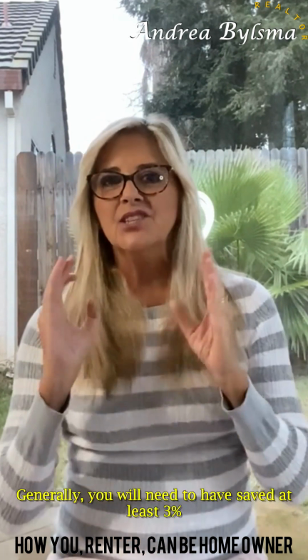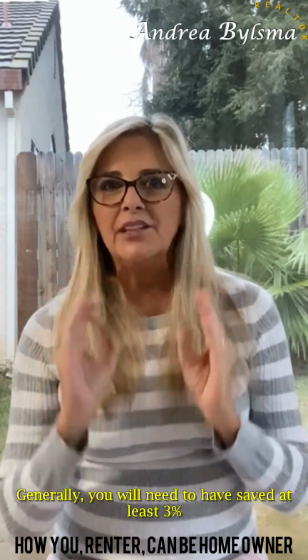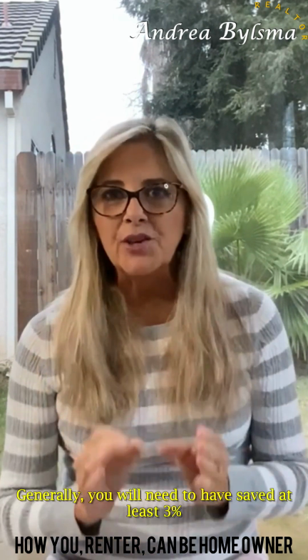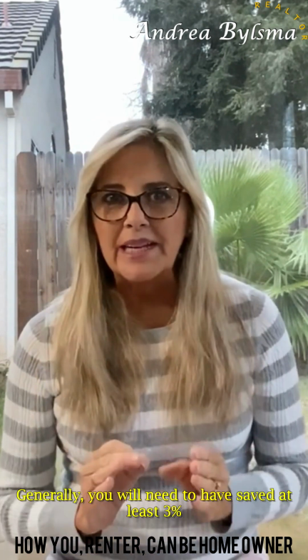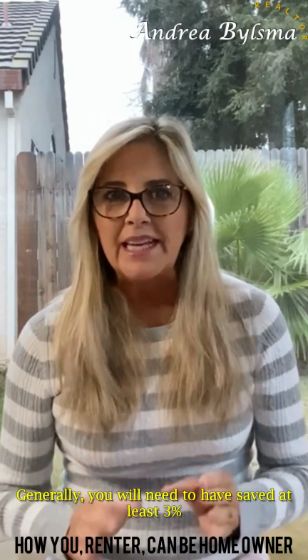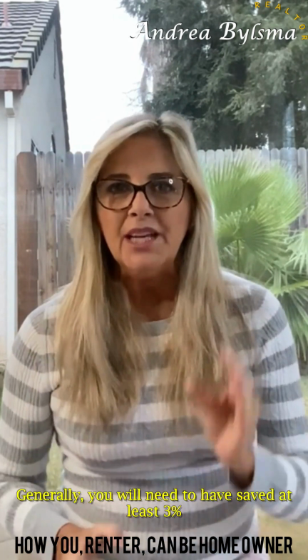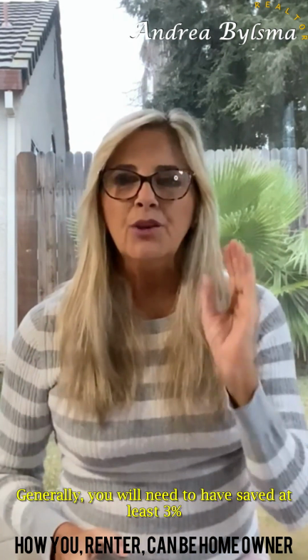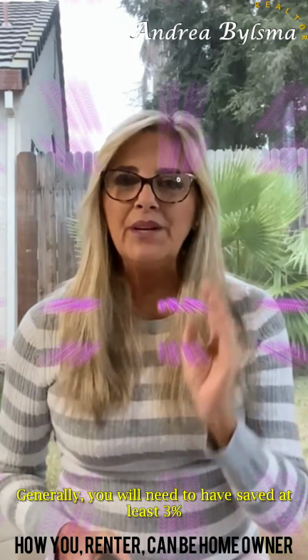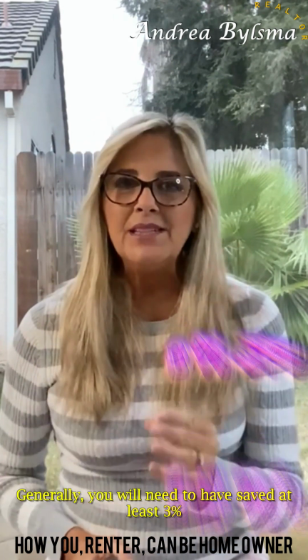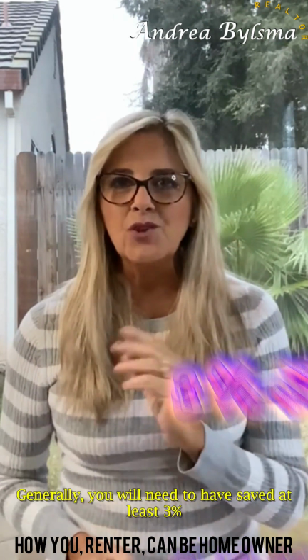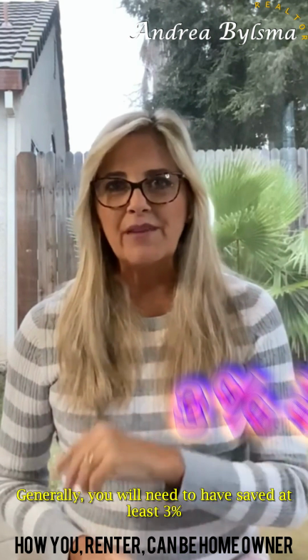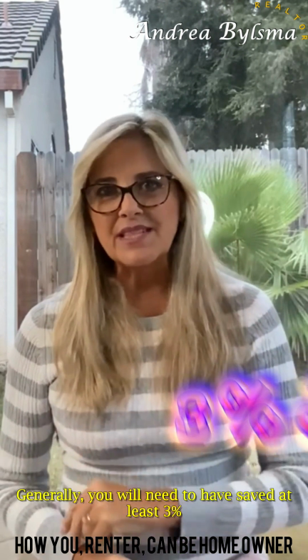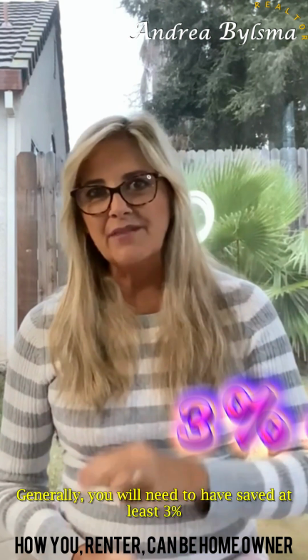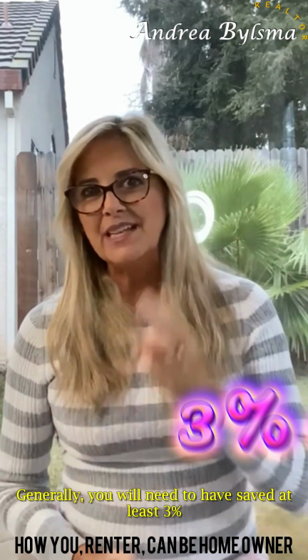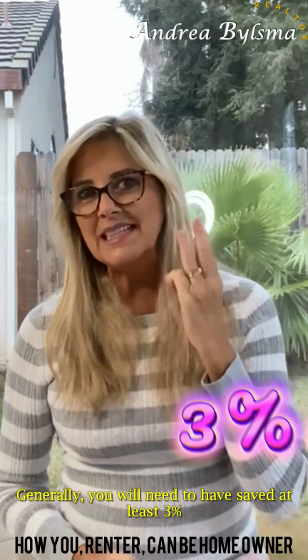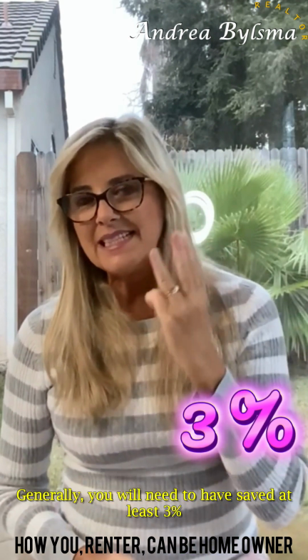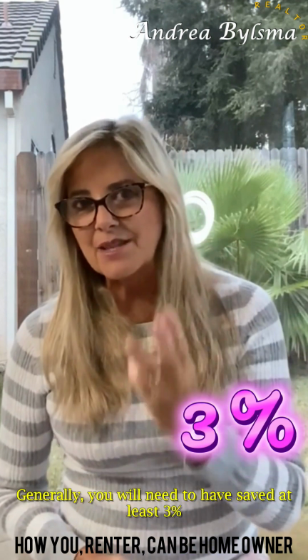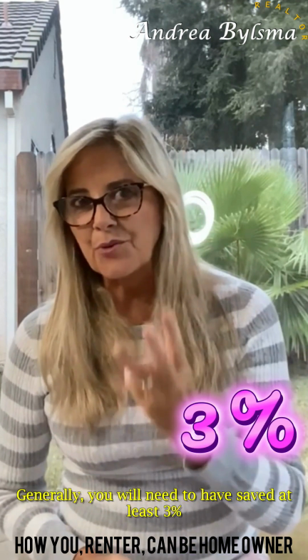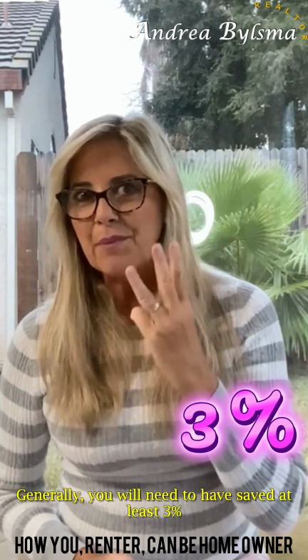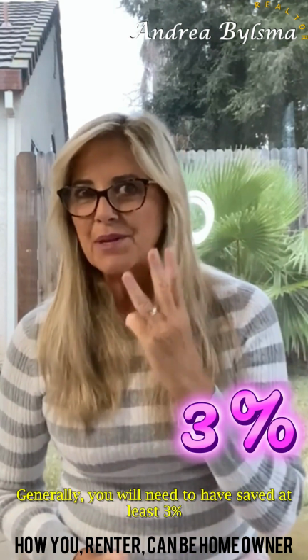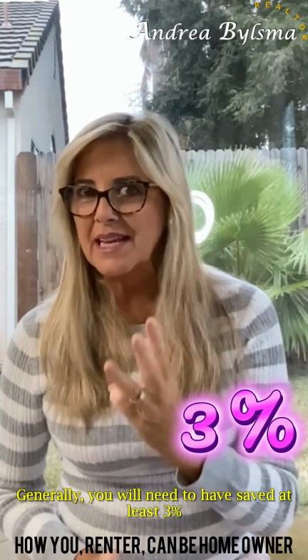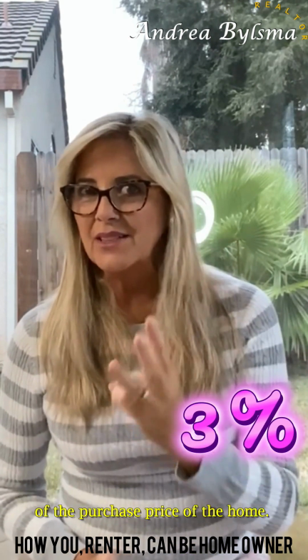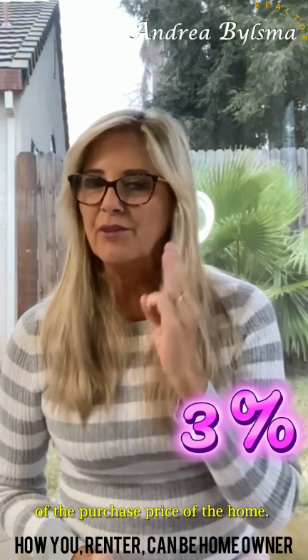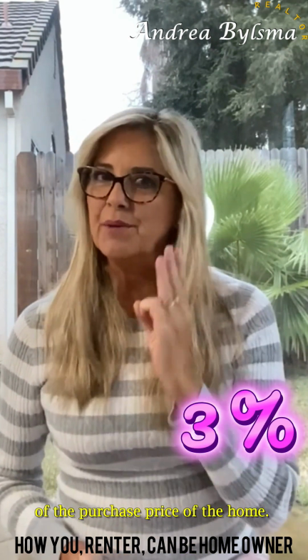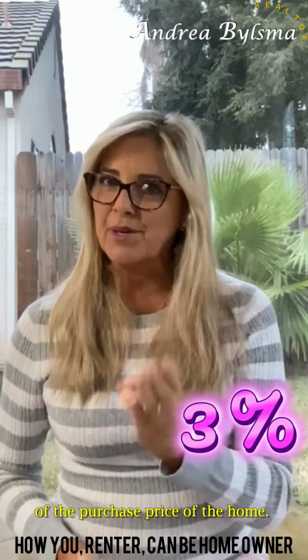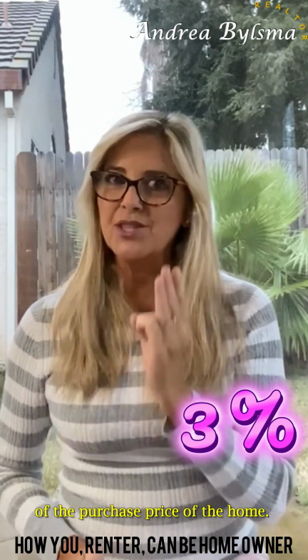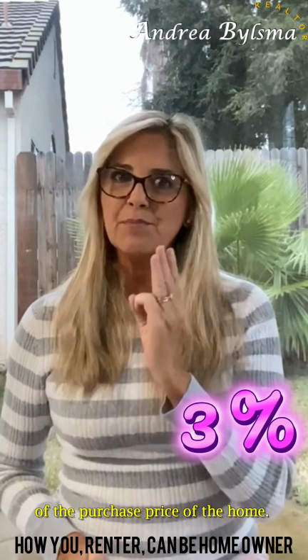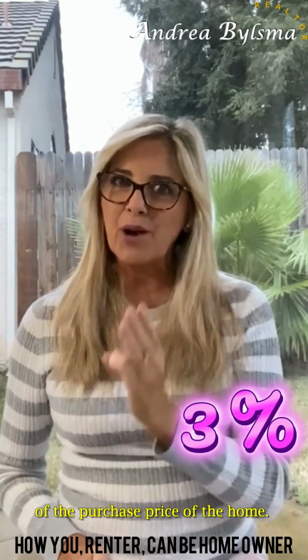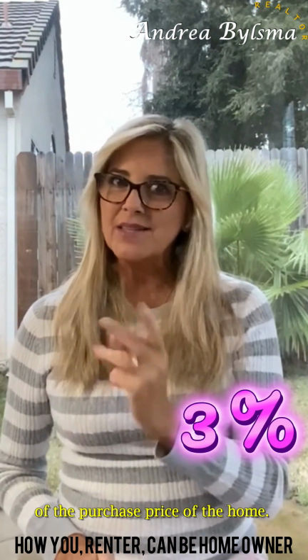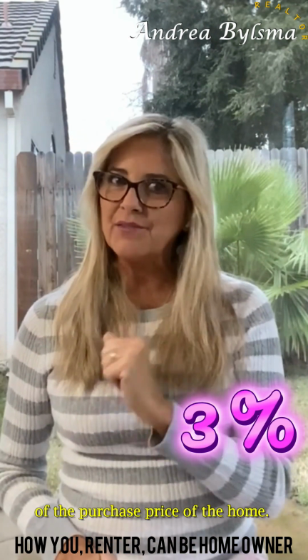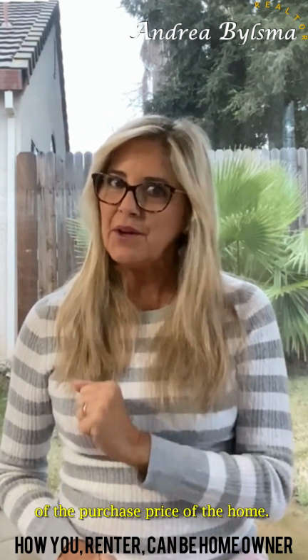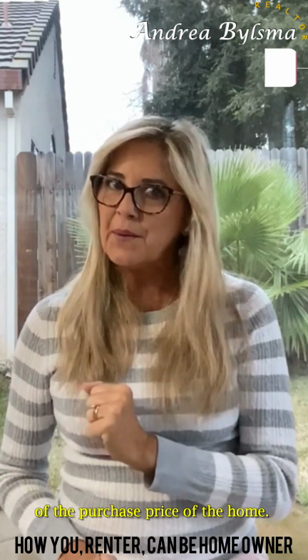Generally, you need to have saved at least 3% of the purchase price of the home.